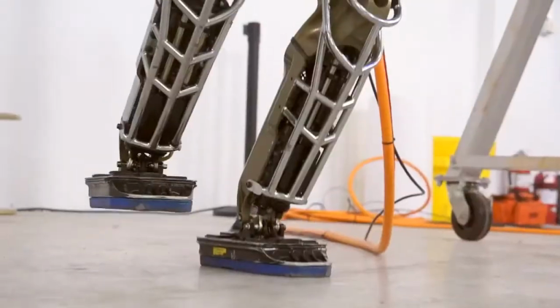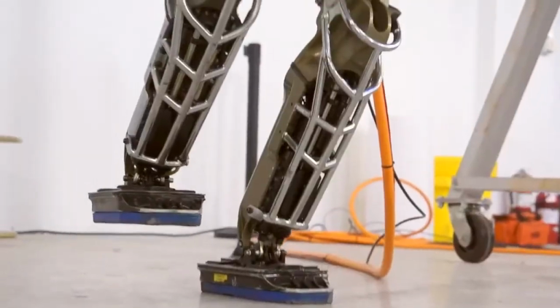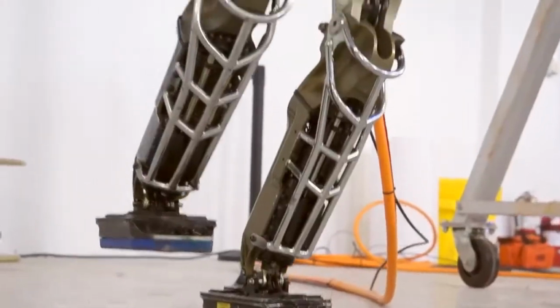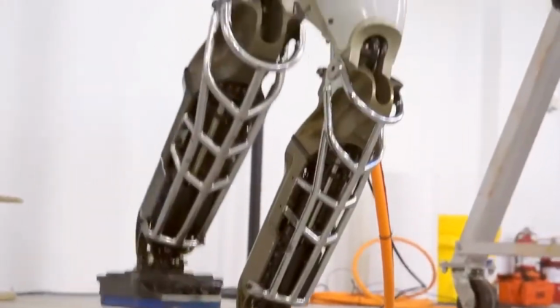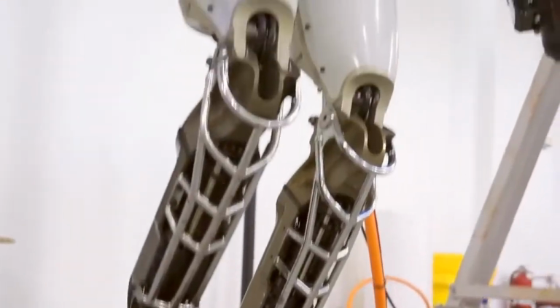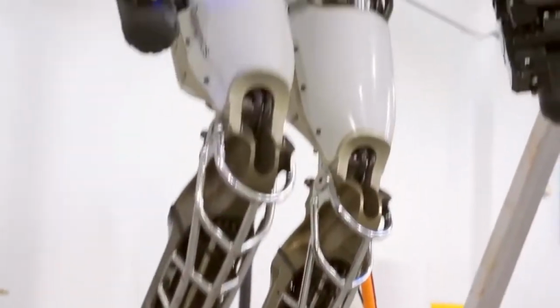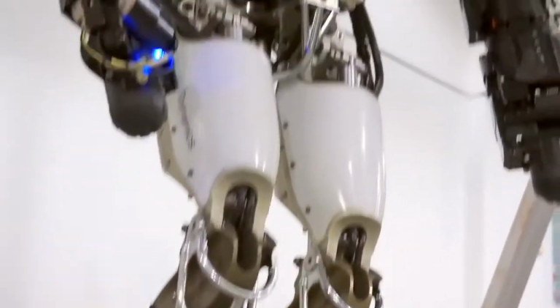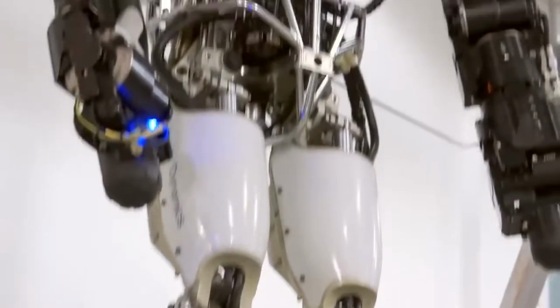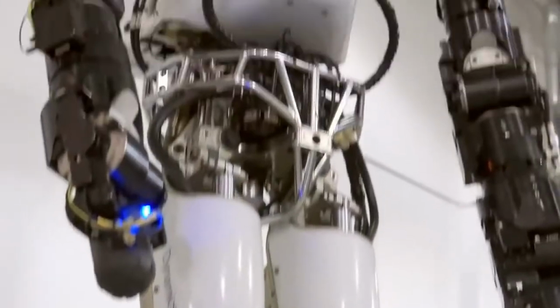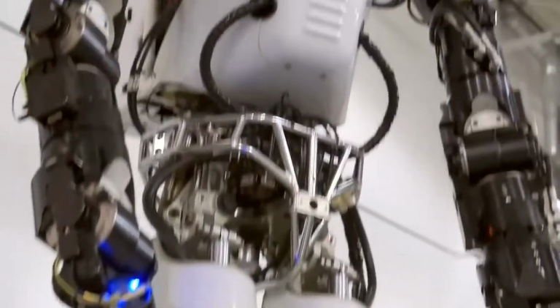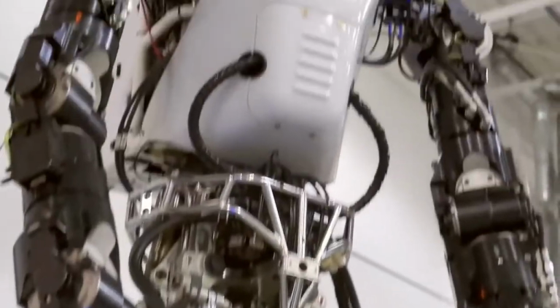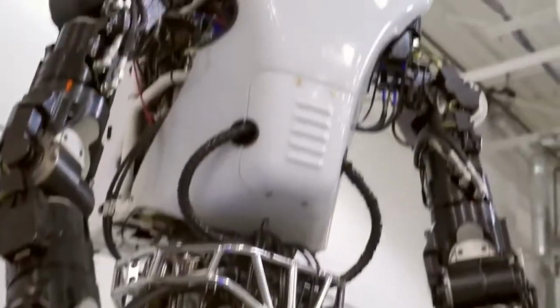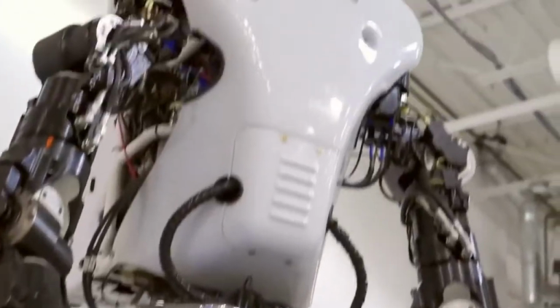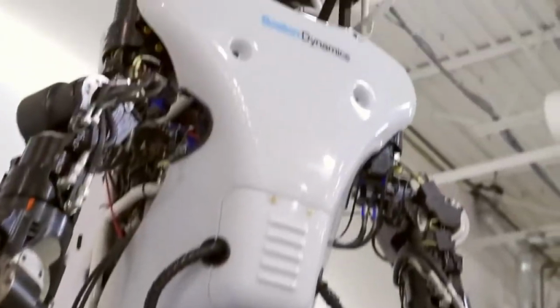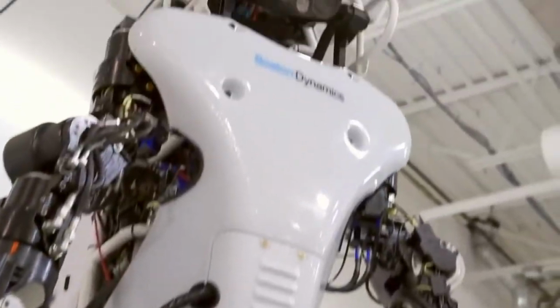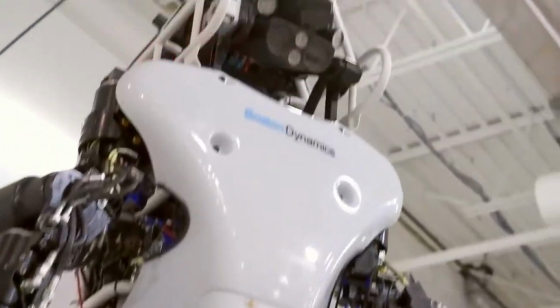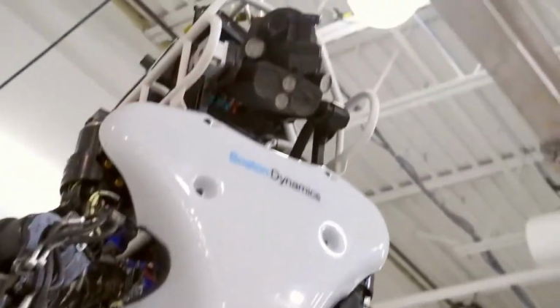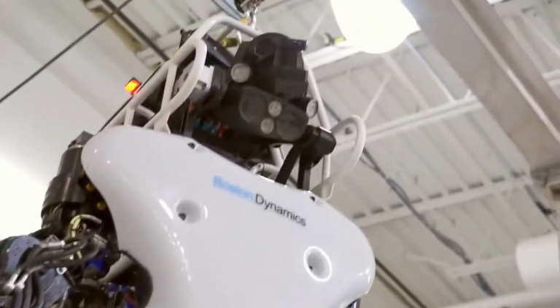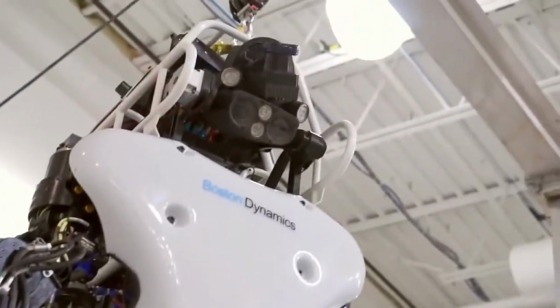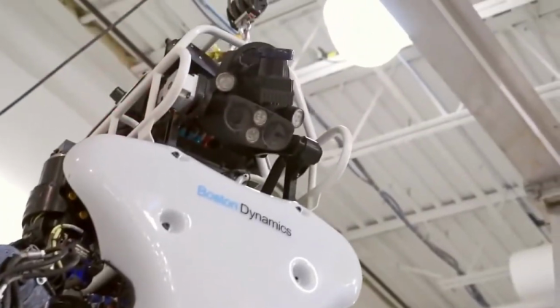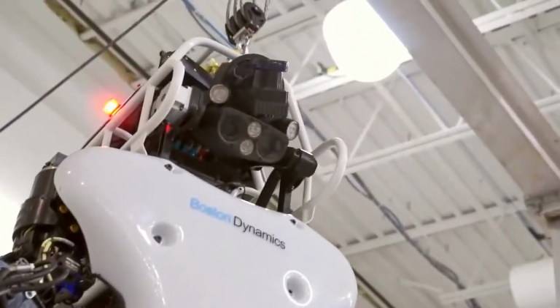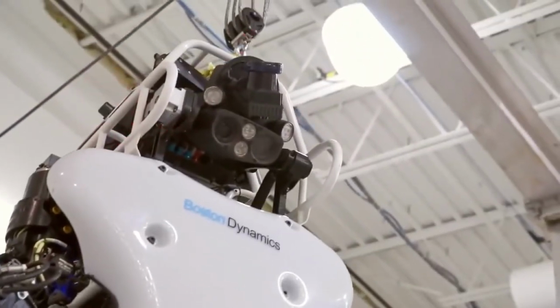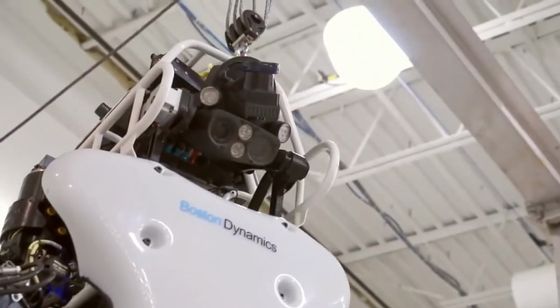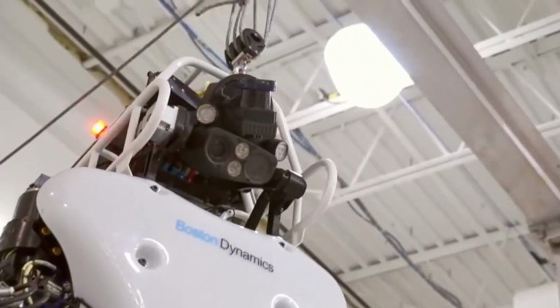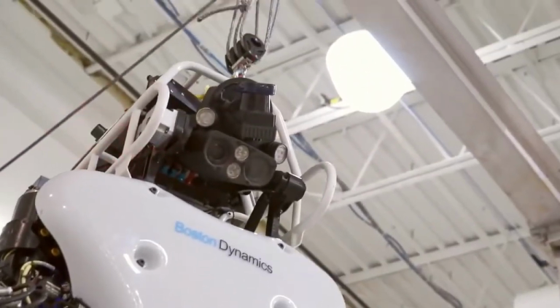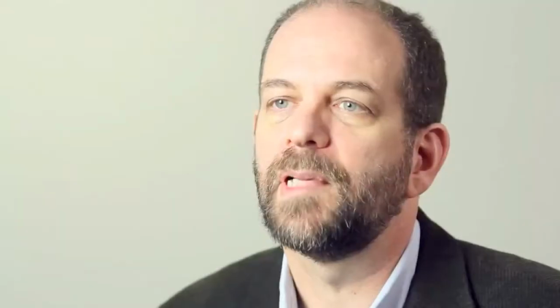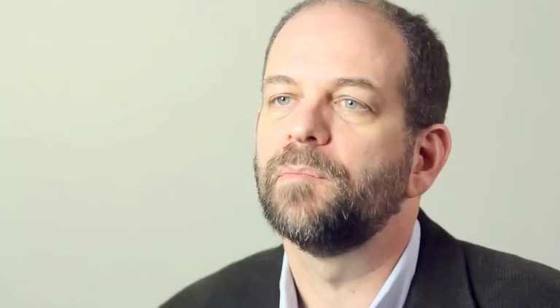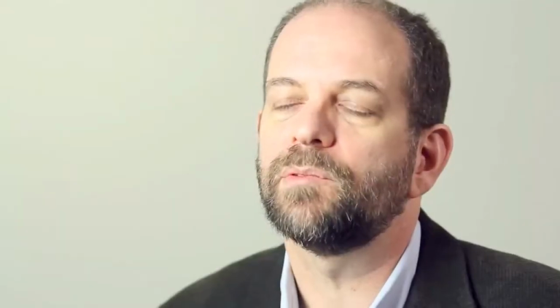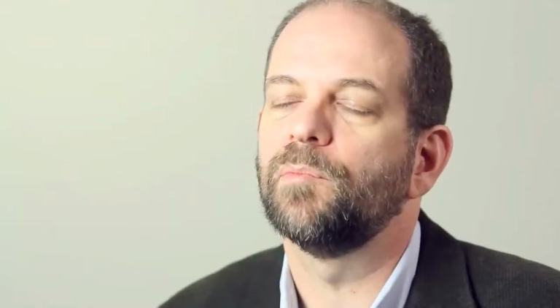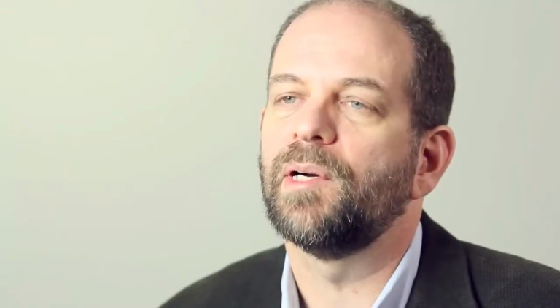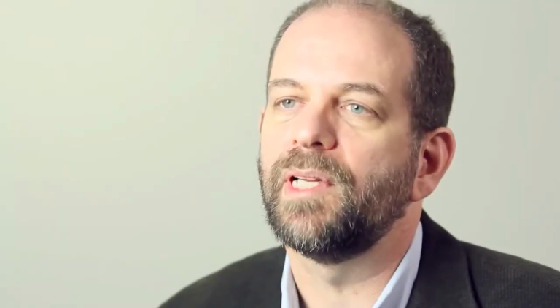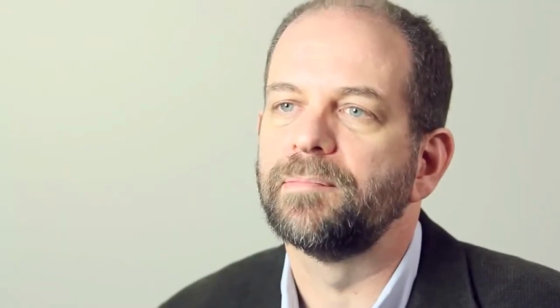The robots will have to perform much better than before. They'll have less time — only an hour for the entire mission. May the best robot win.